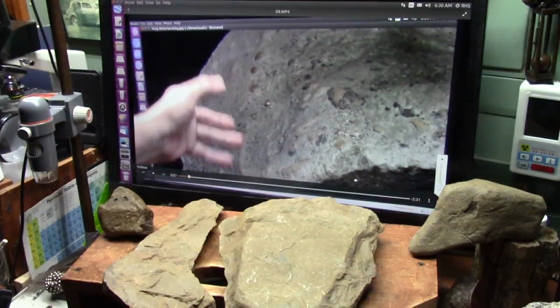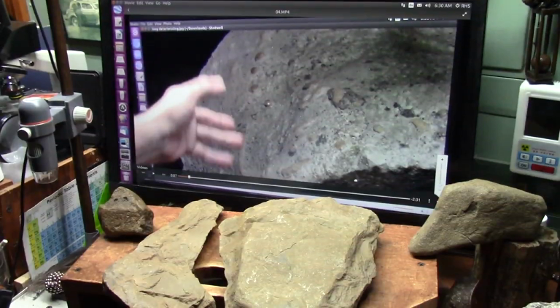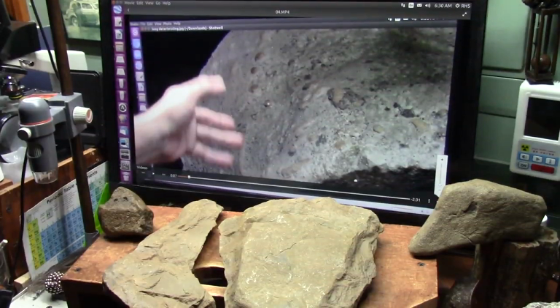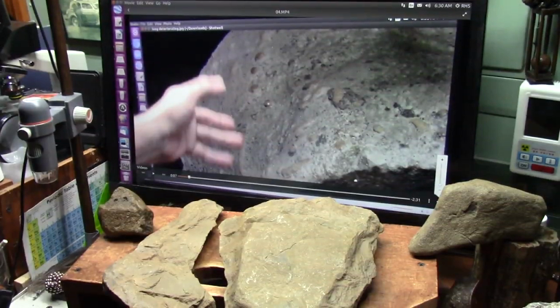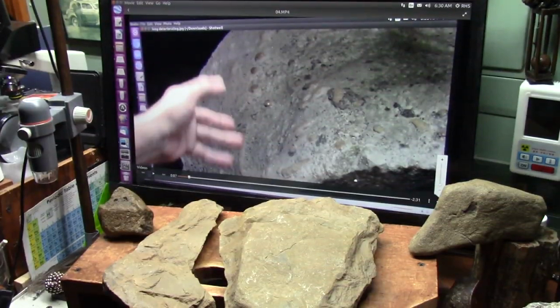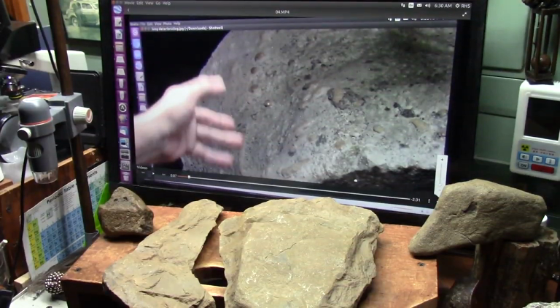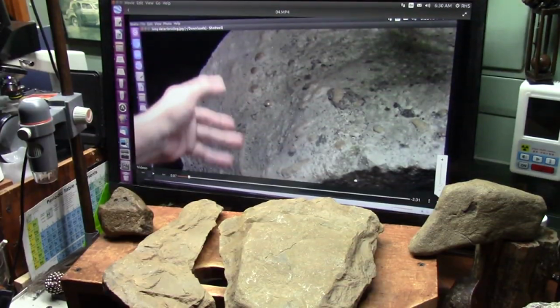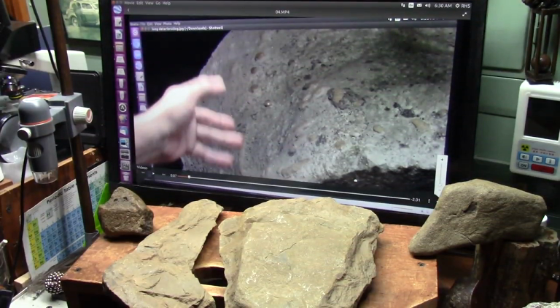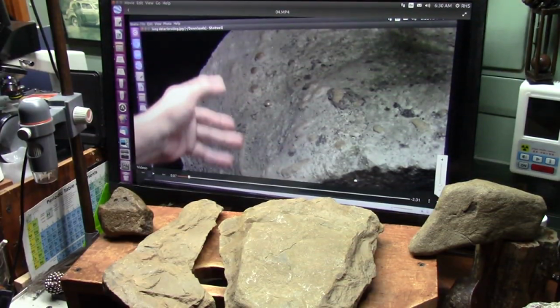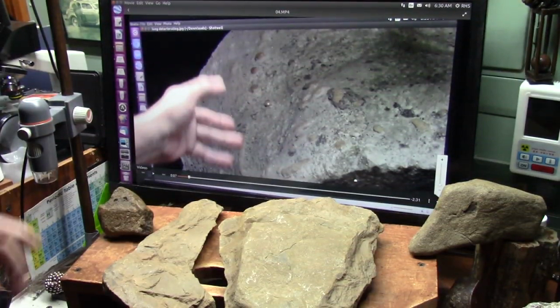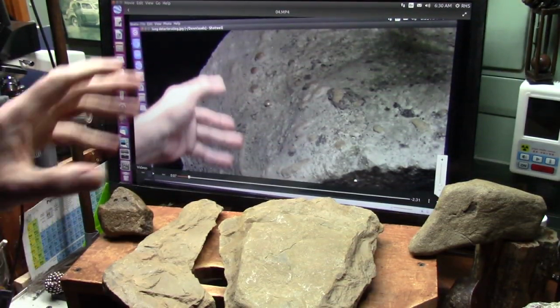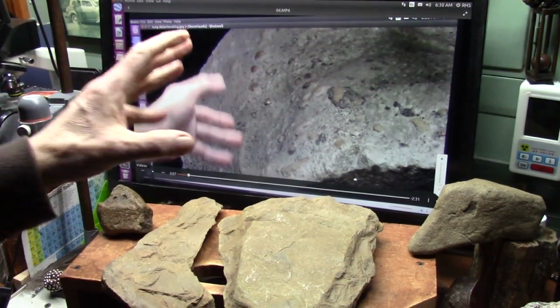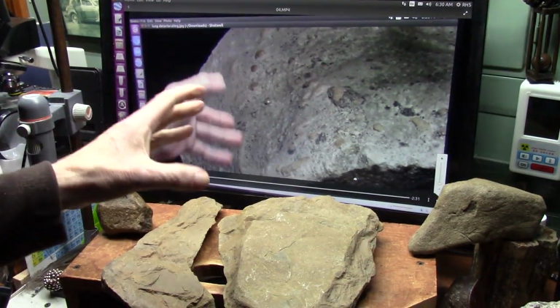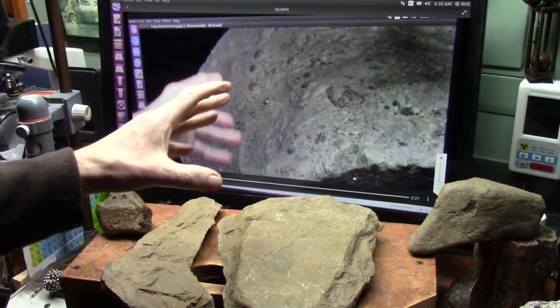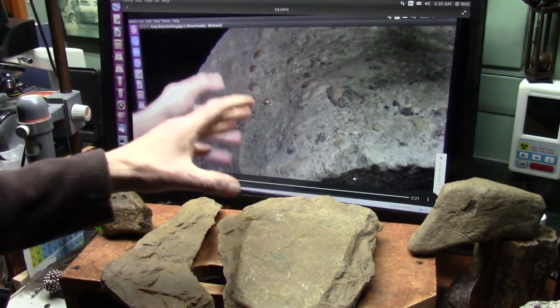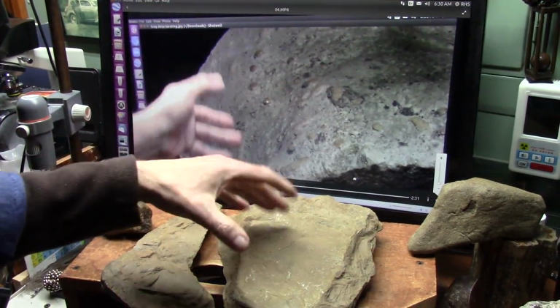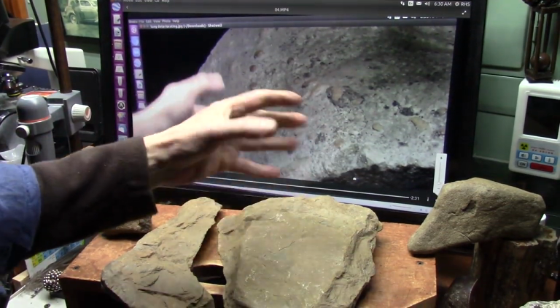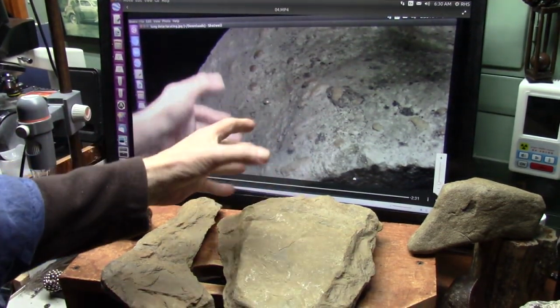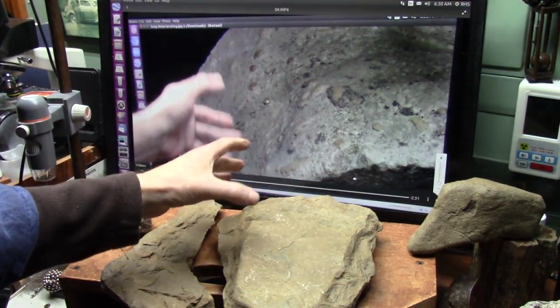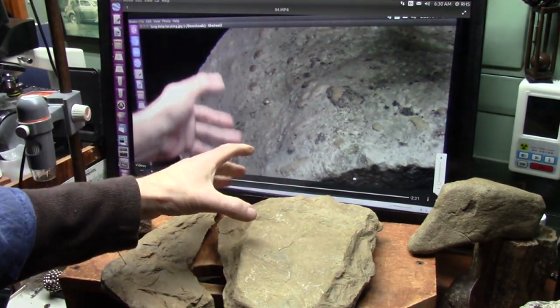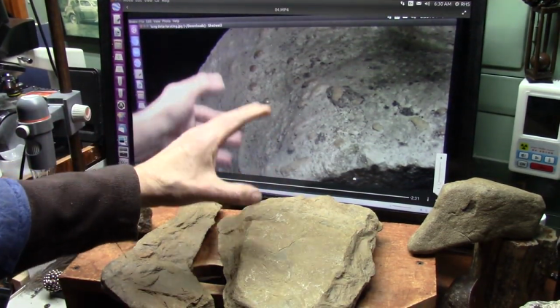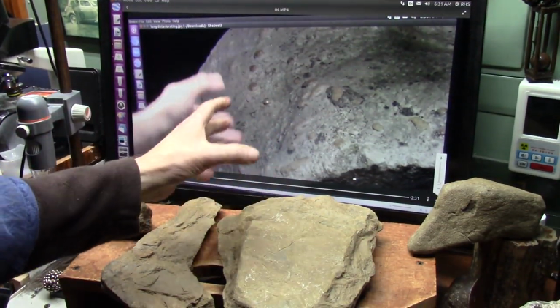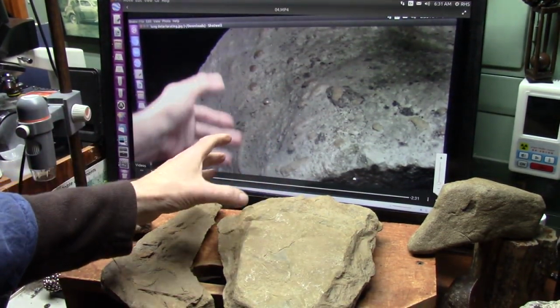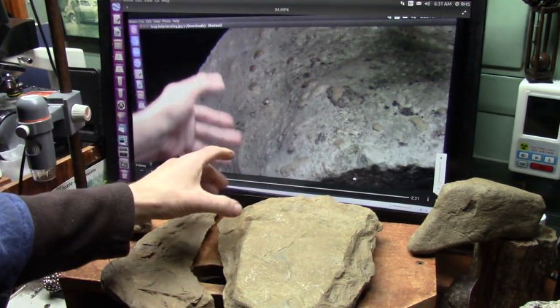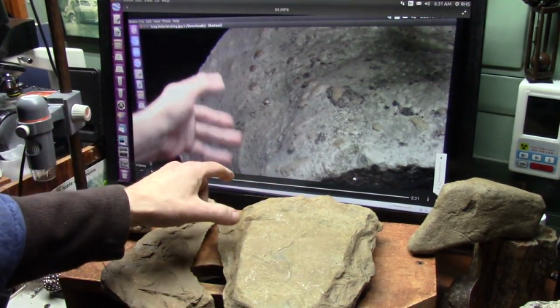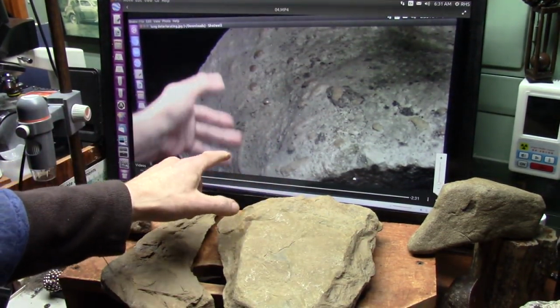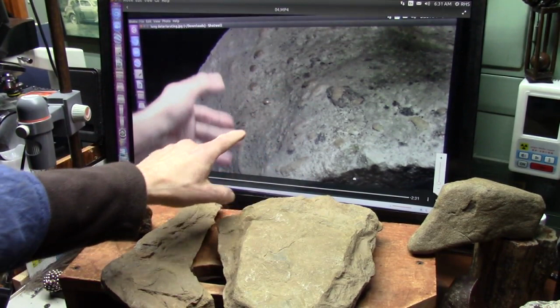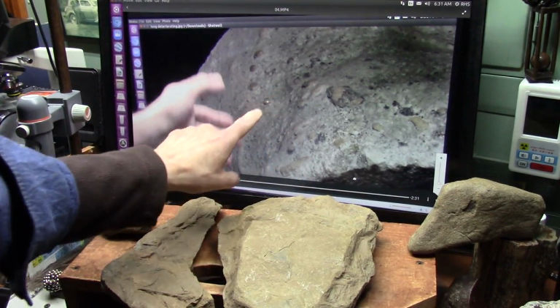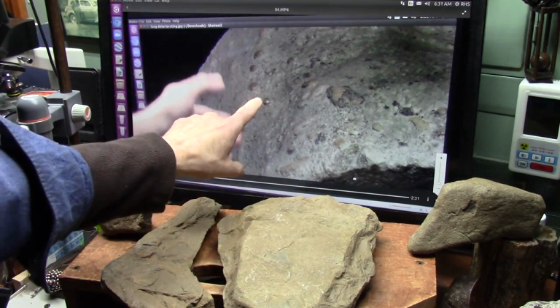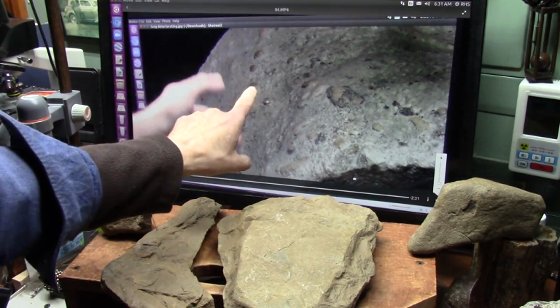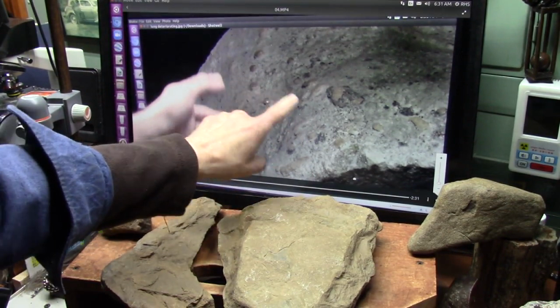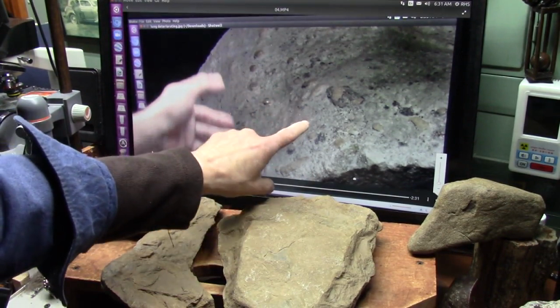They're talking about fresh, preserved tissue. This is a lung.